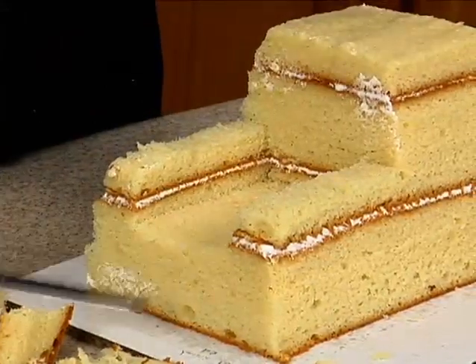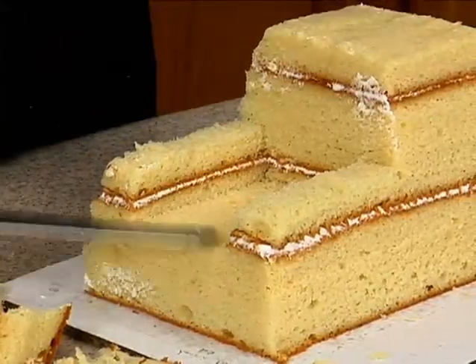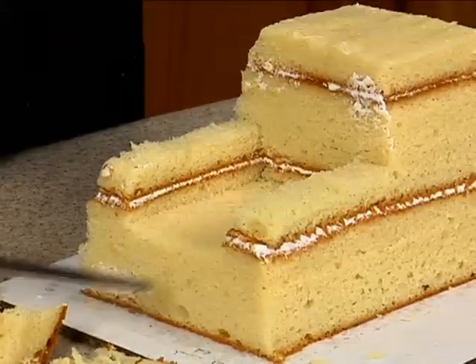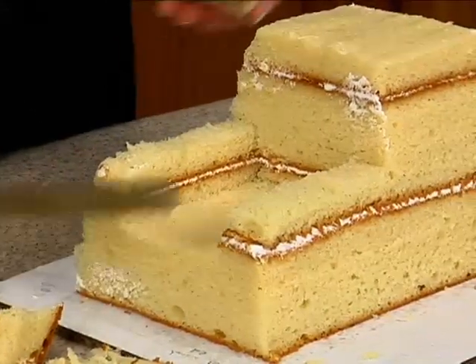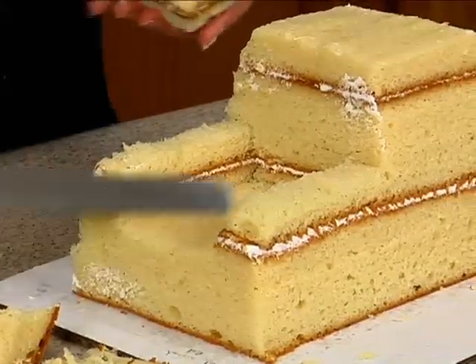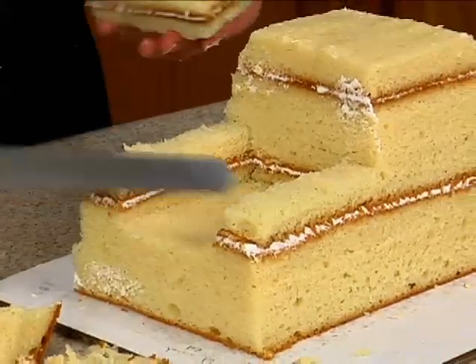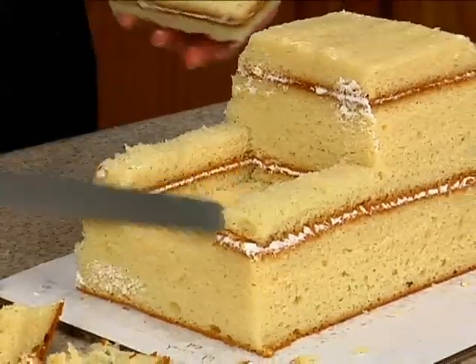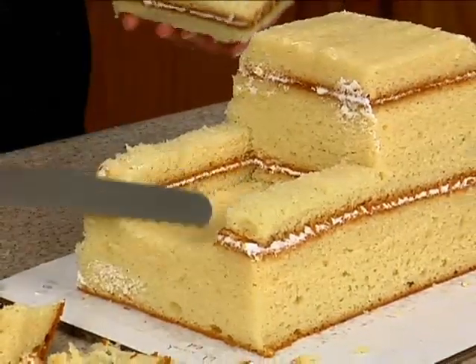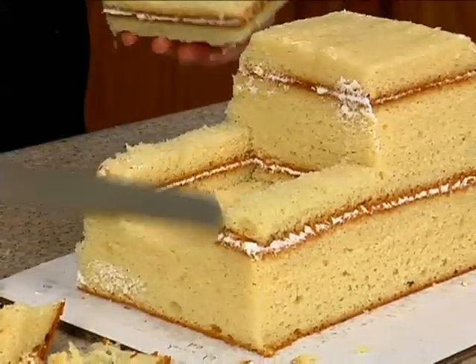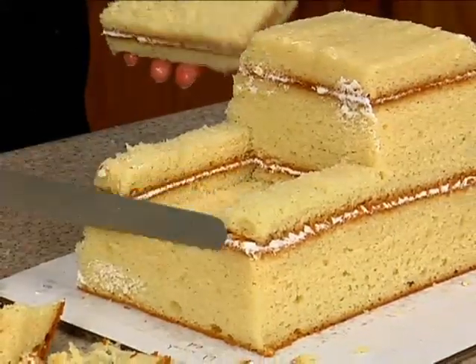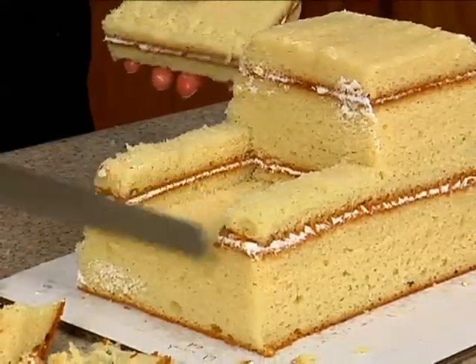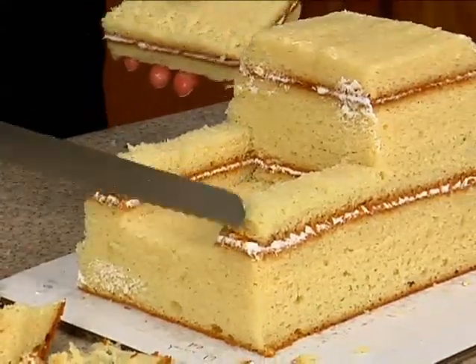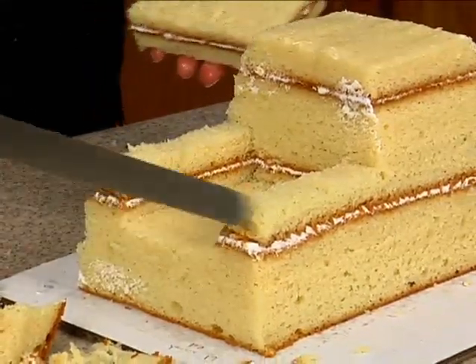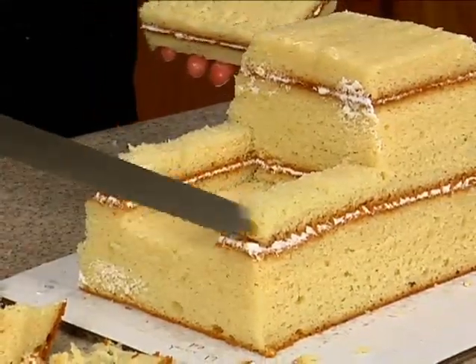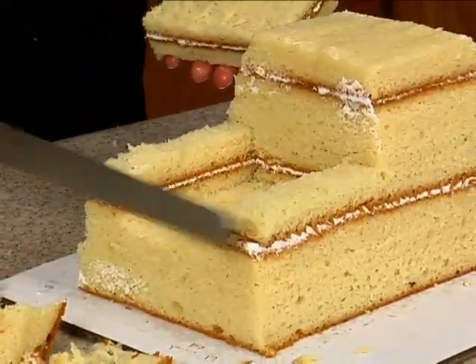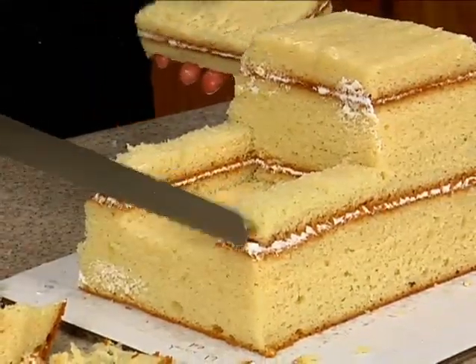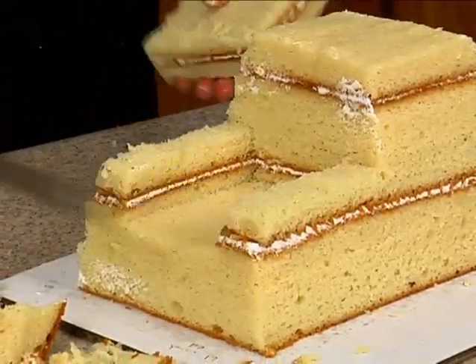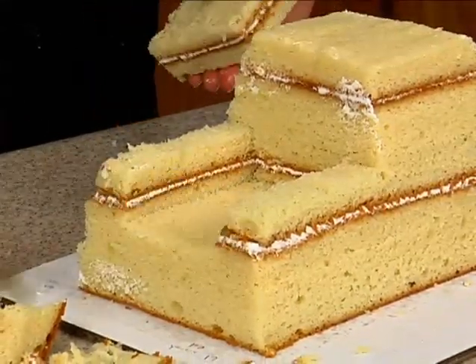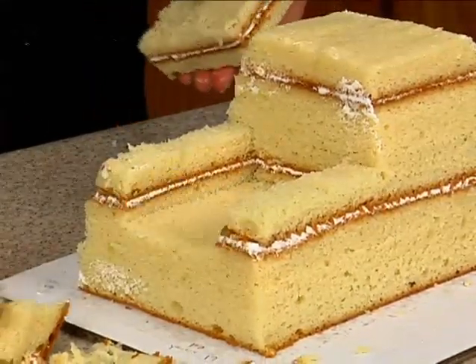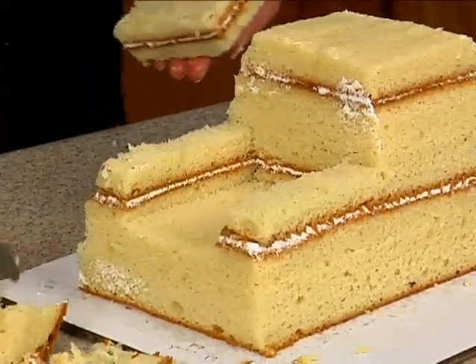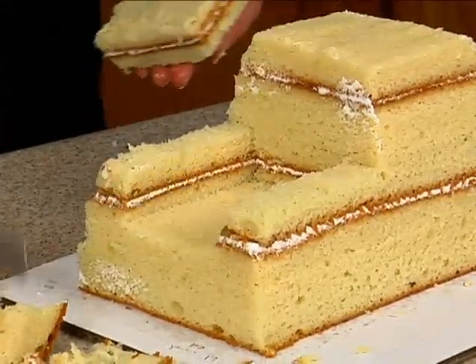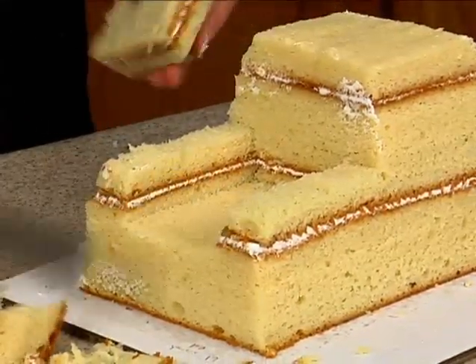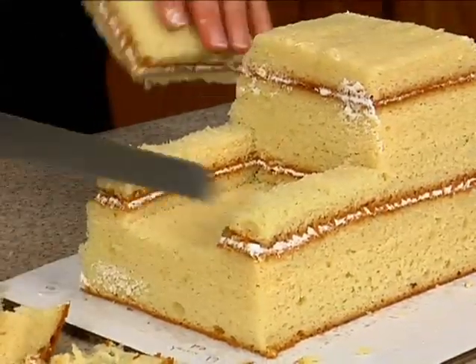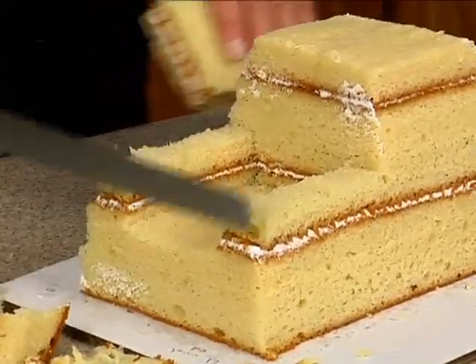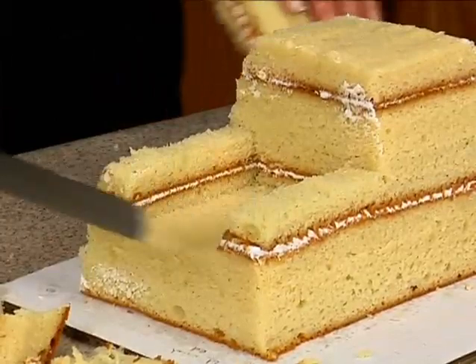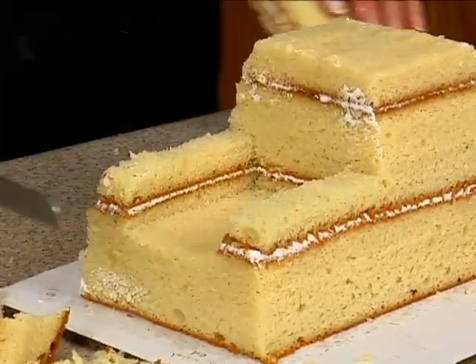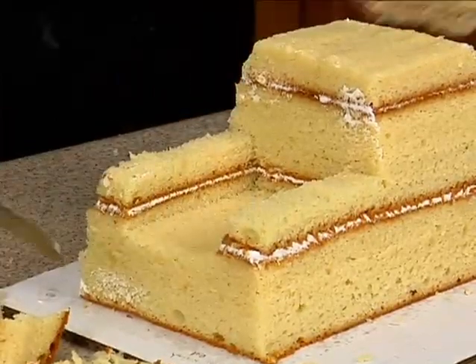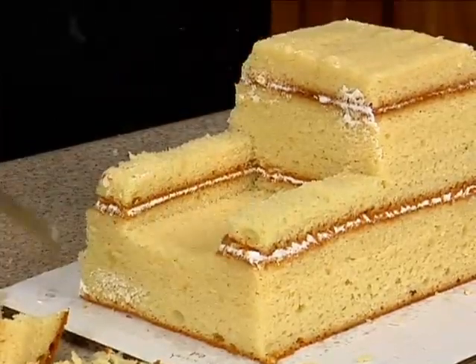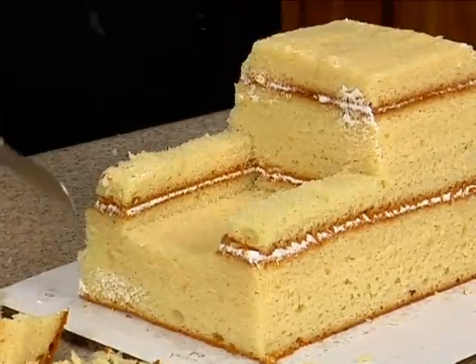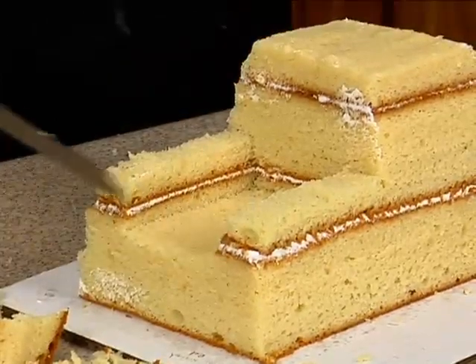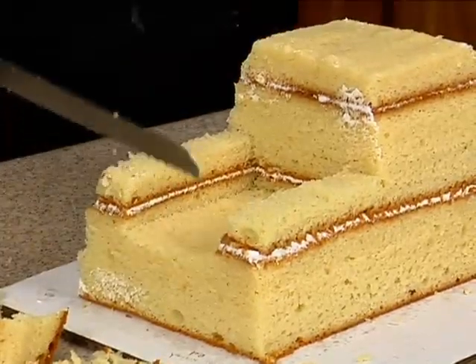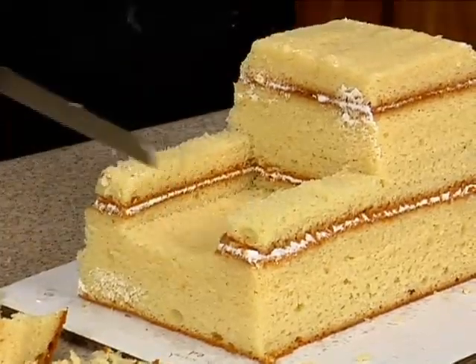They usually have netting on the back, so we'll do that — we'll have the netting on the back.